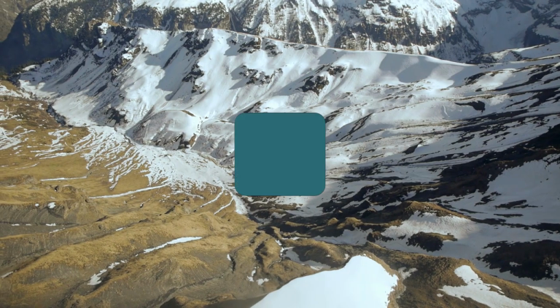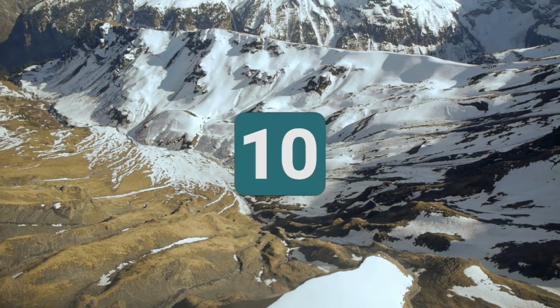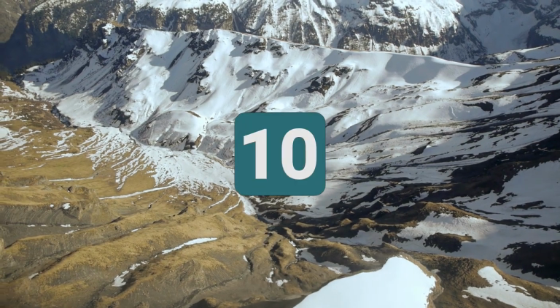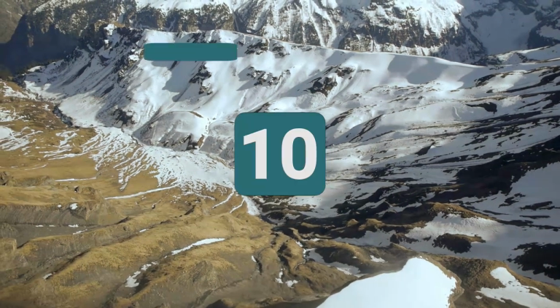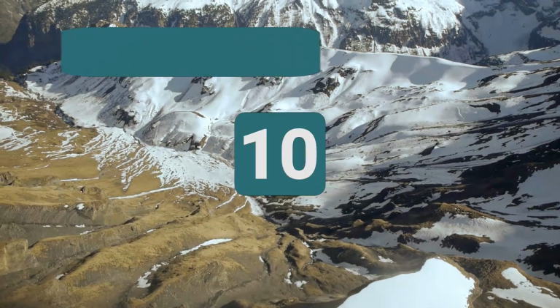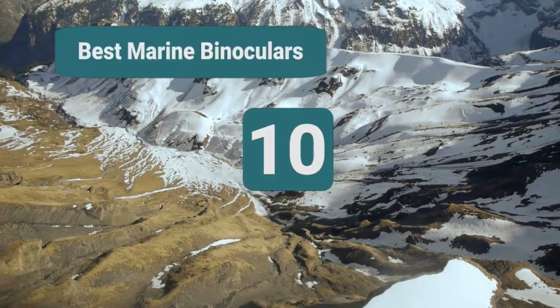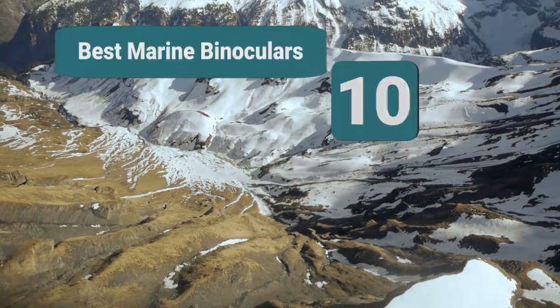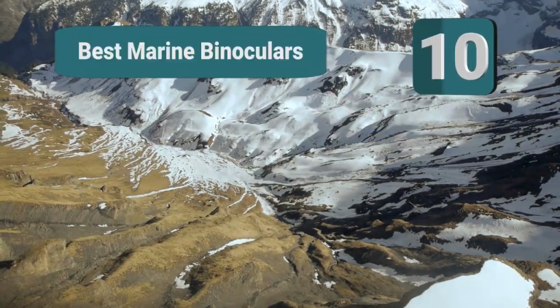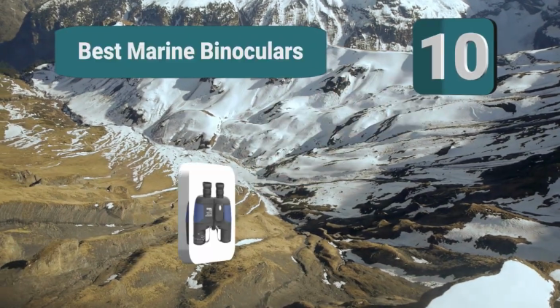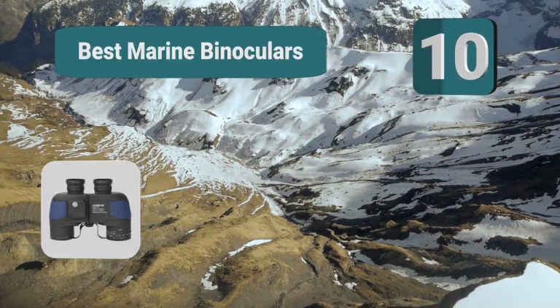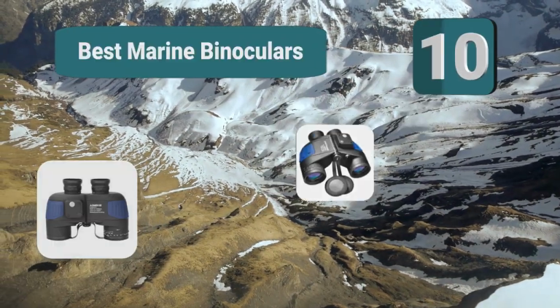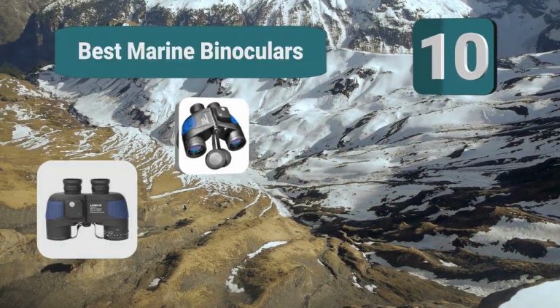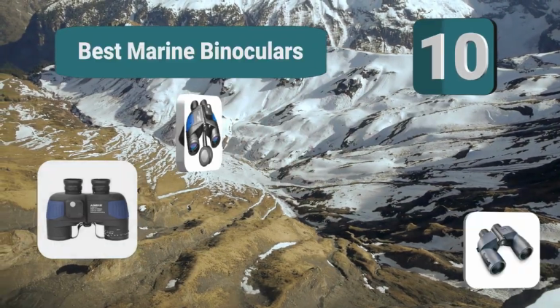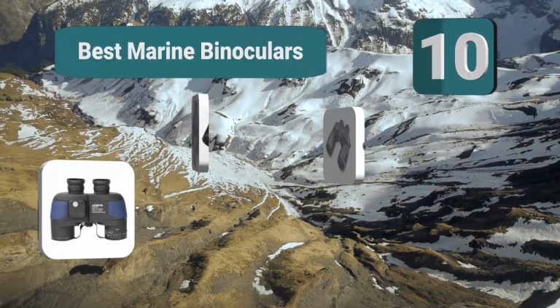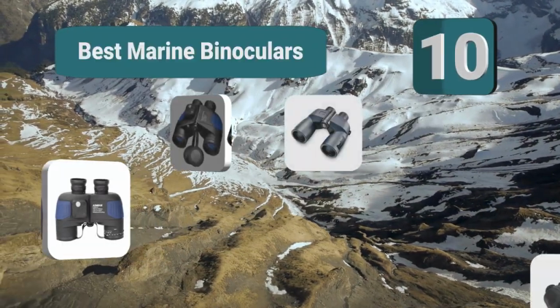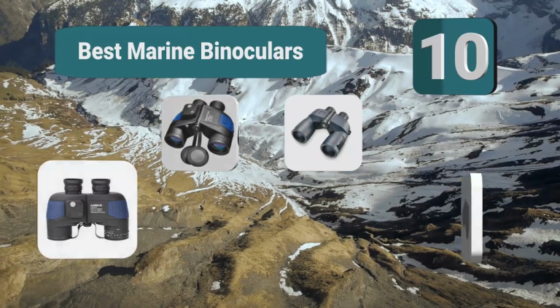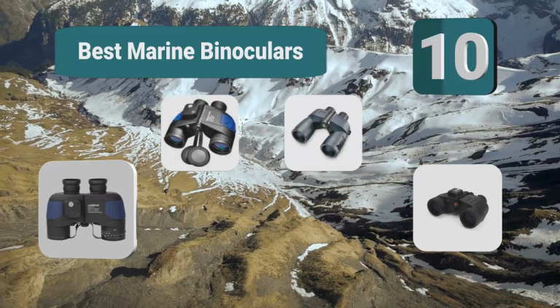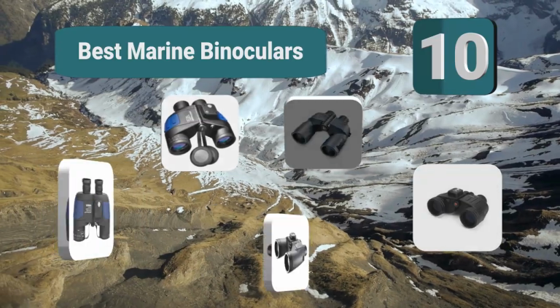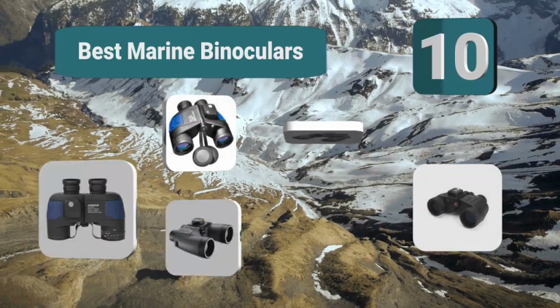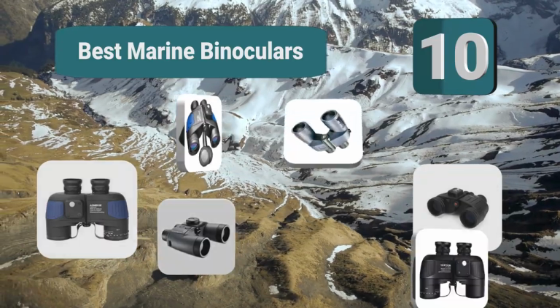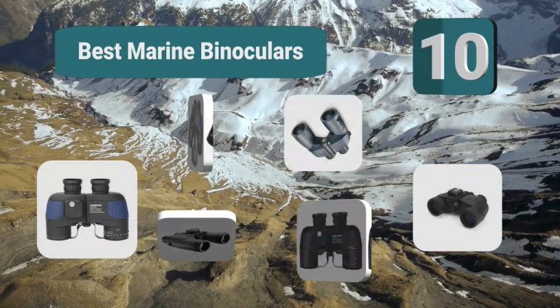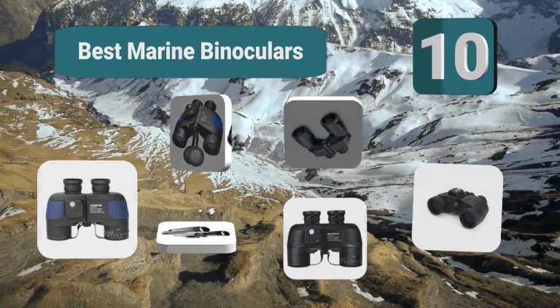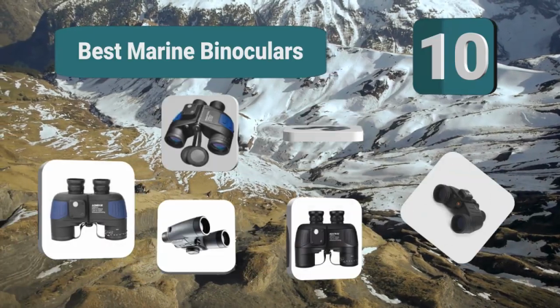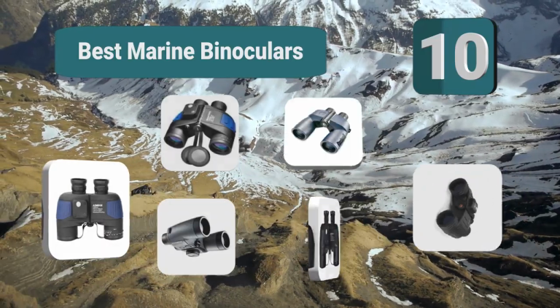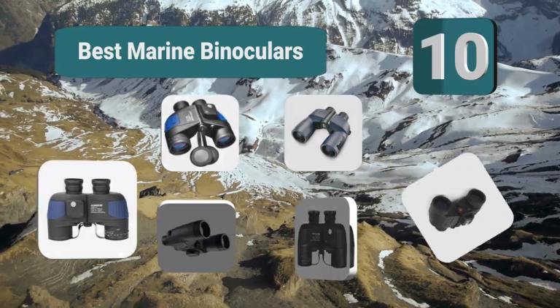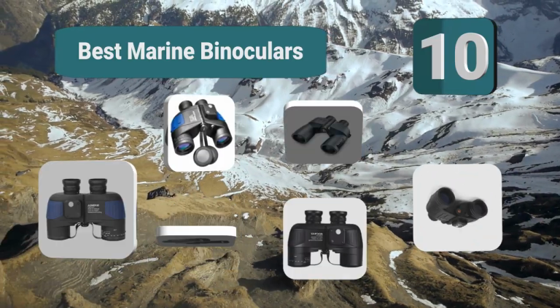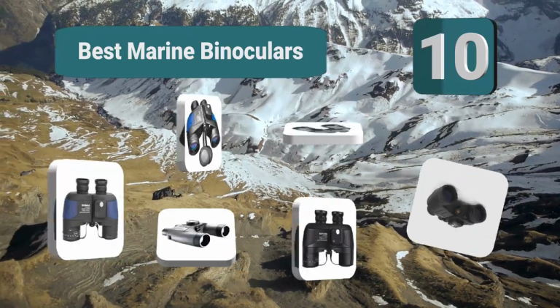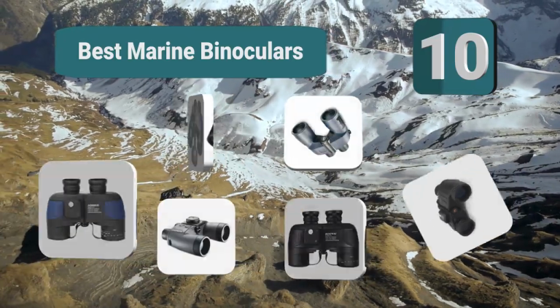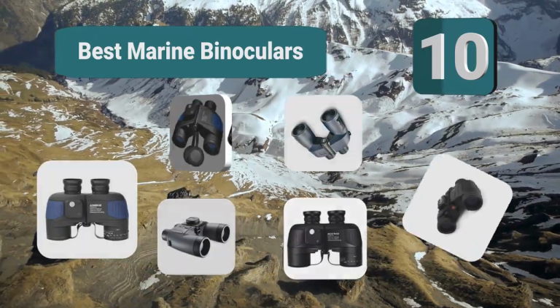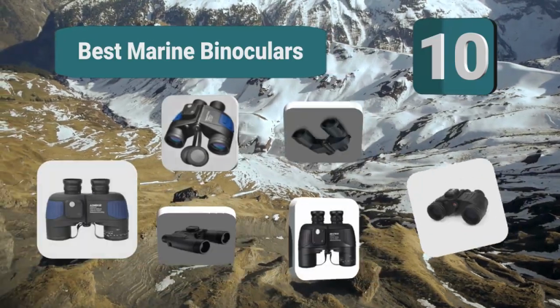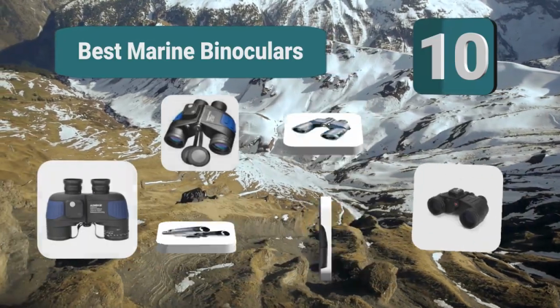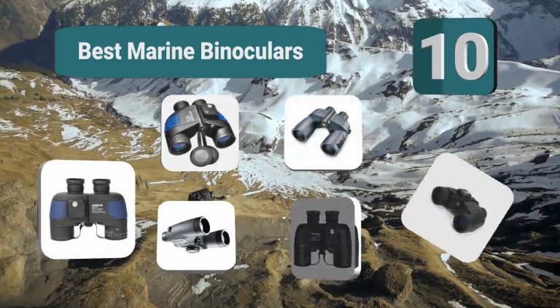Top 10 best marine binoculars. Marine binoculars — clearly, a lot of thought needs to be put into the environment and the likely contact with water.